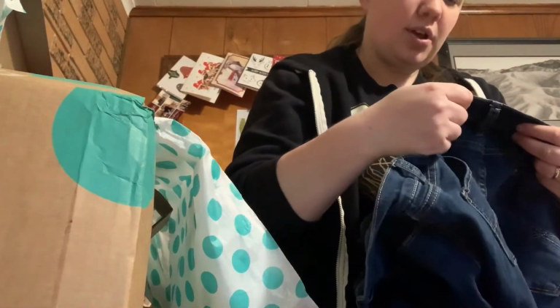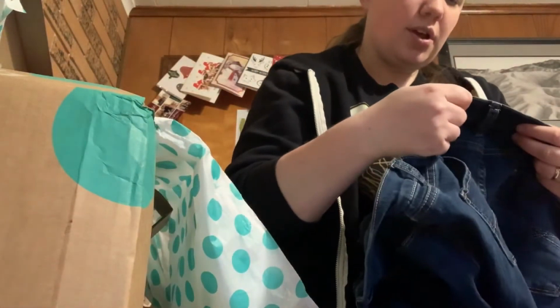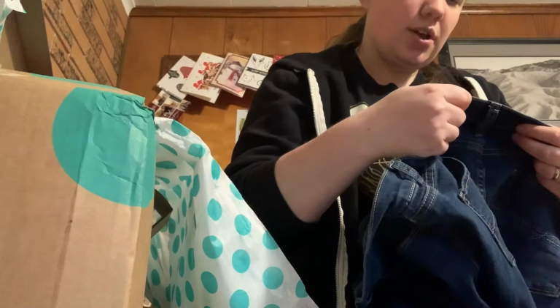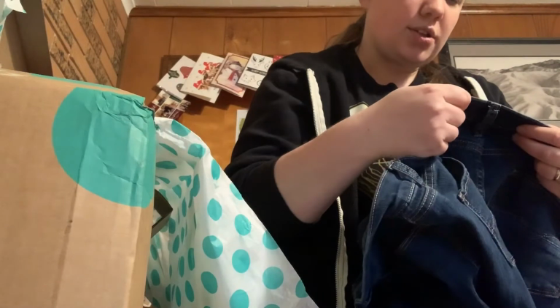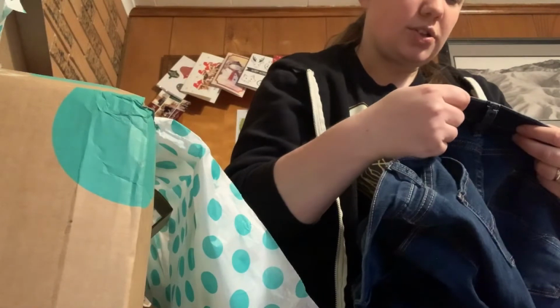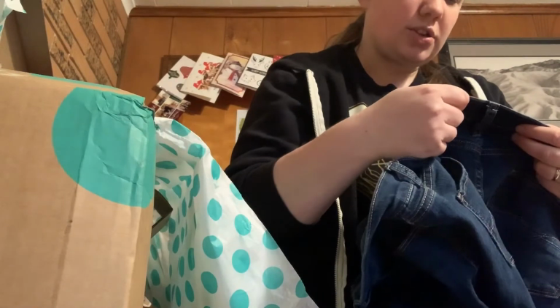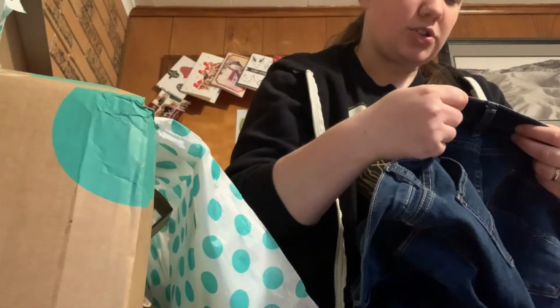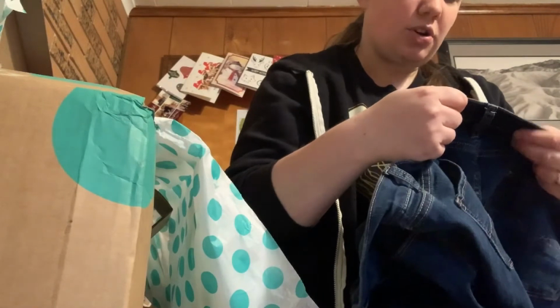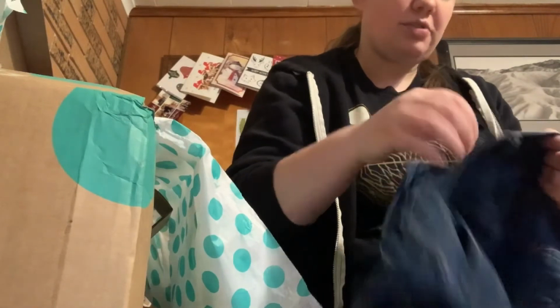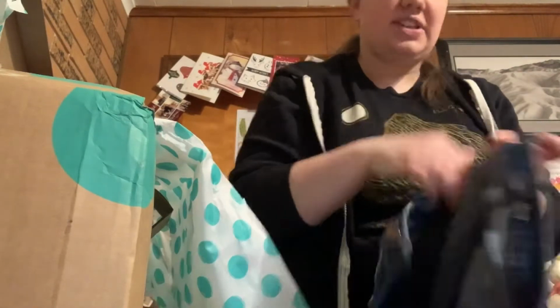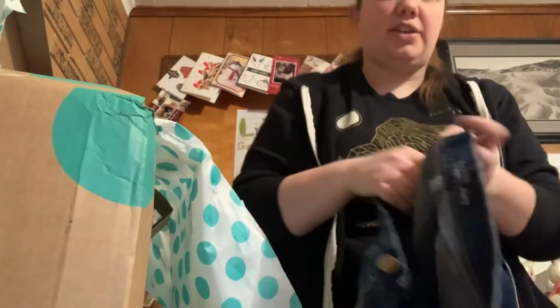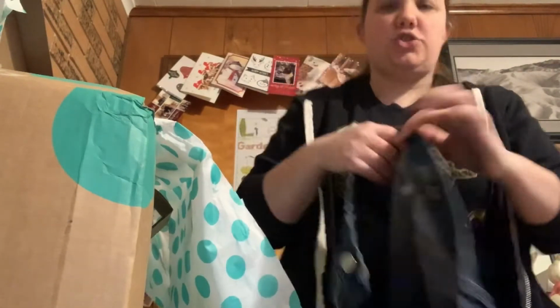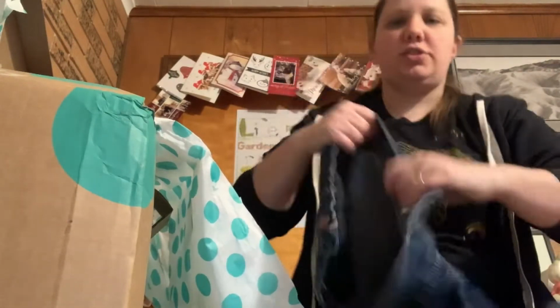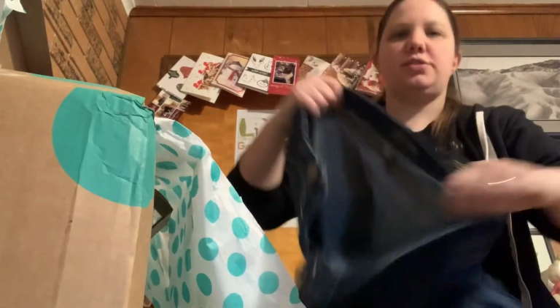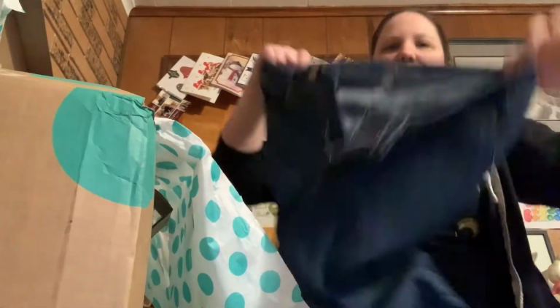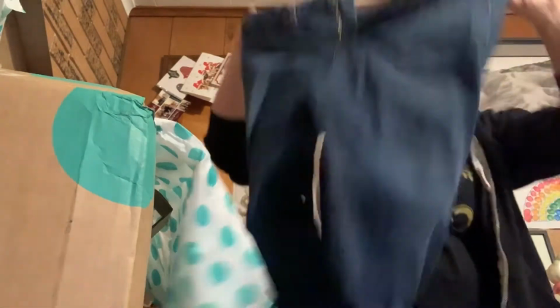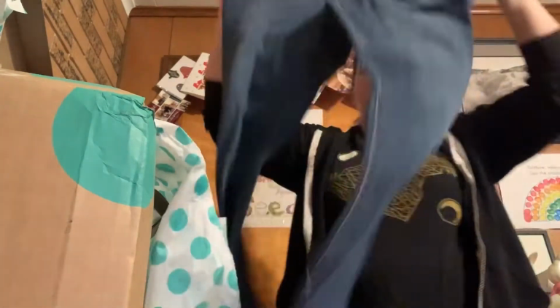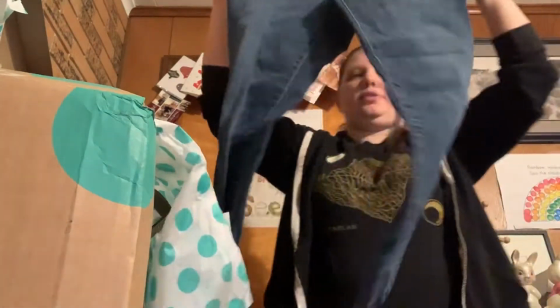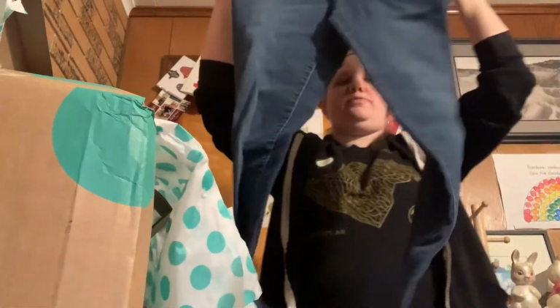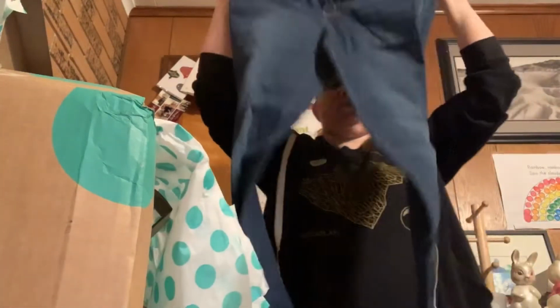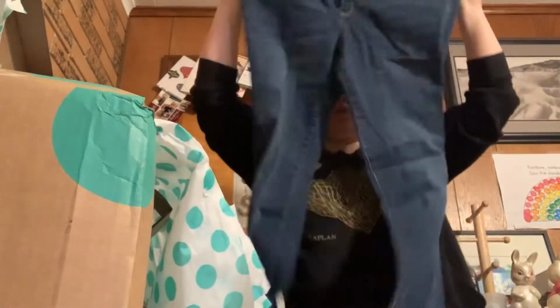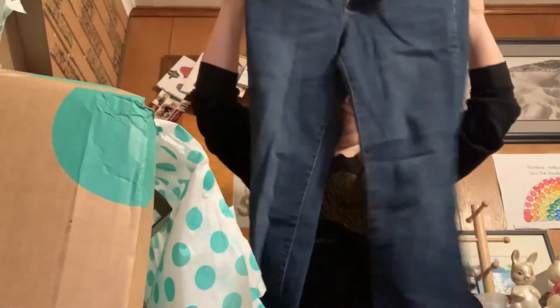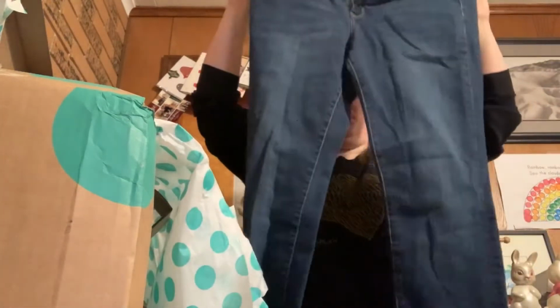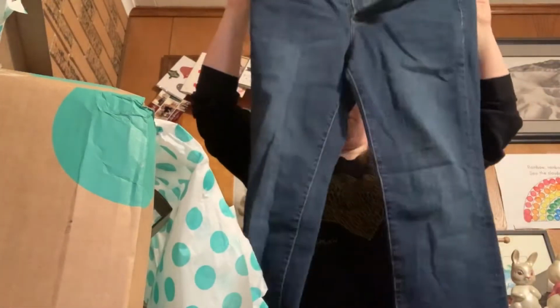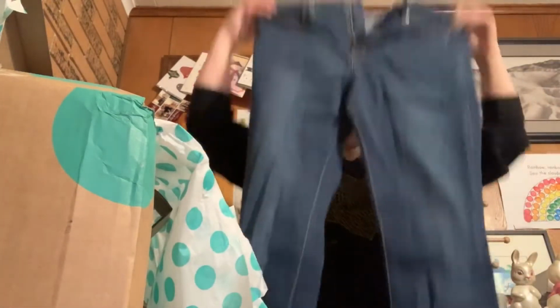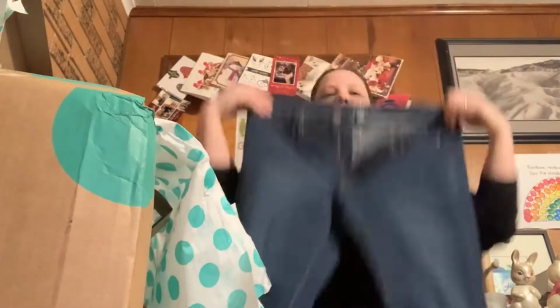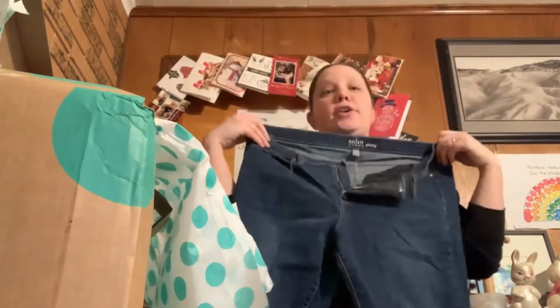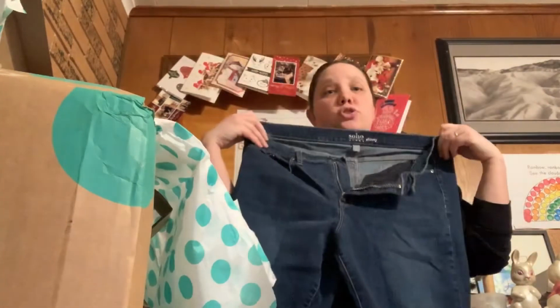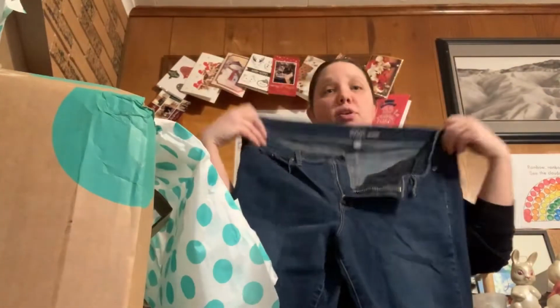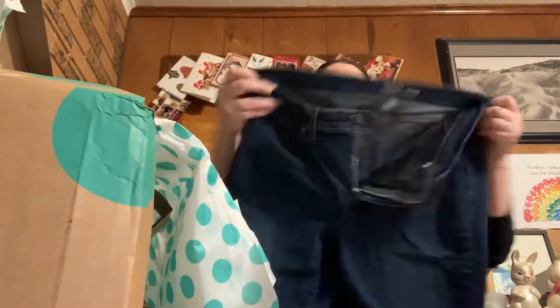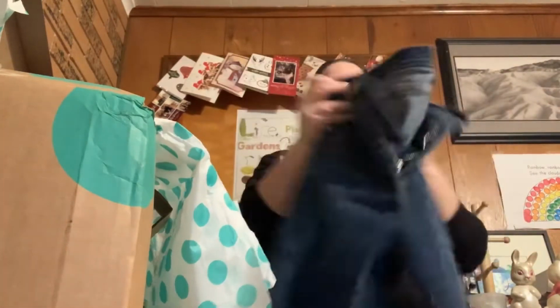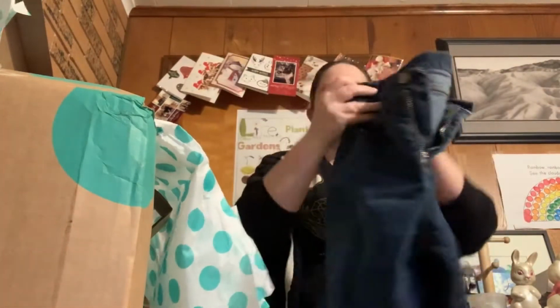So these are Soho skinny jeans. These actually are my size.